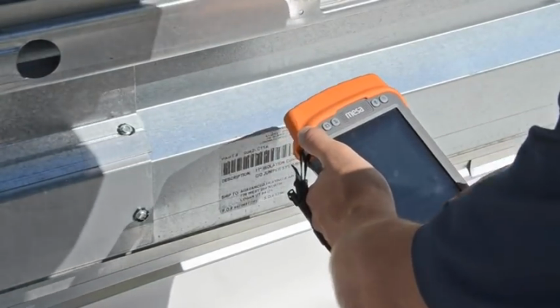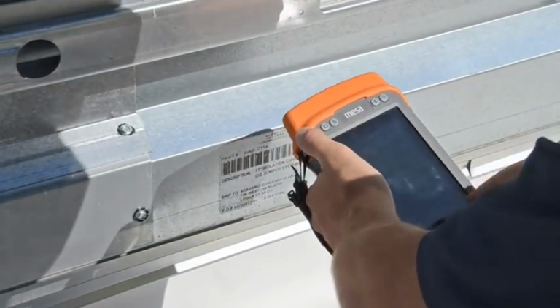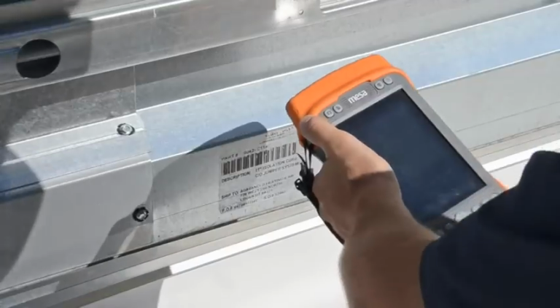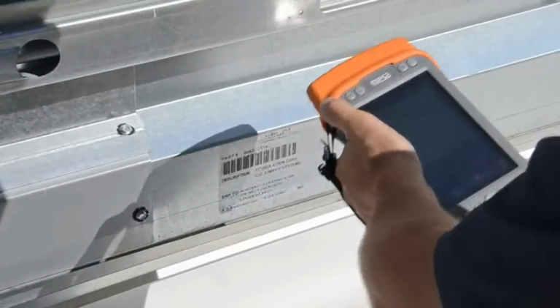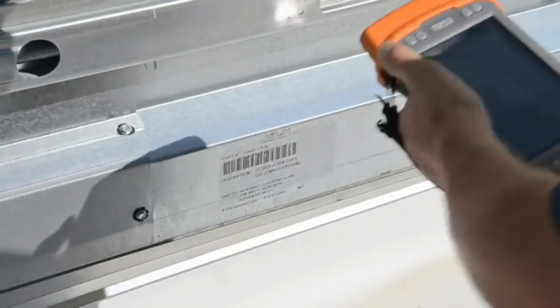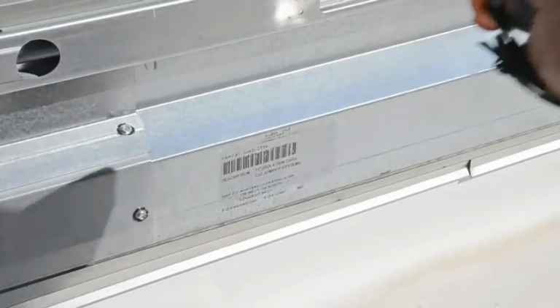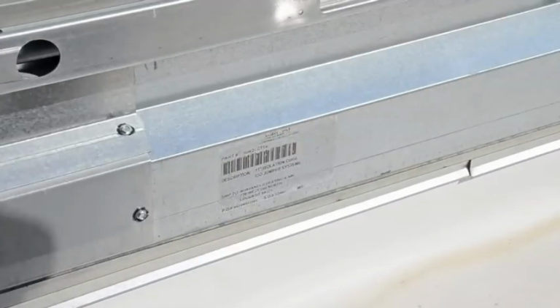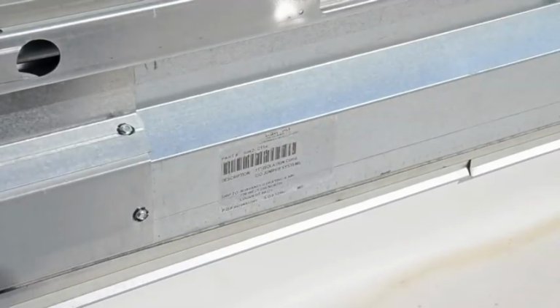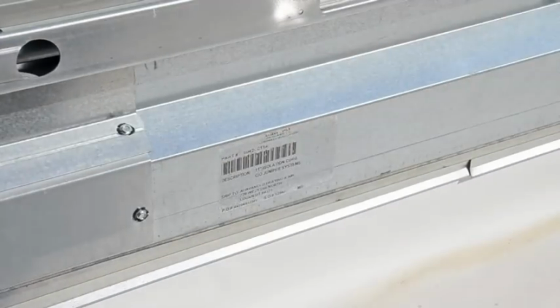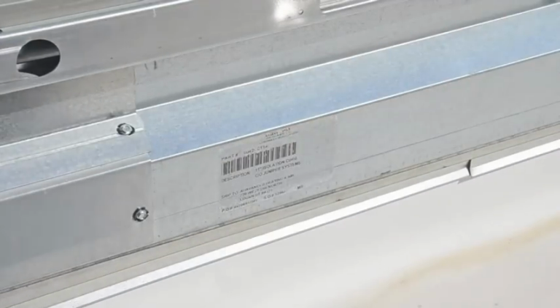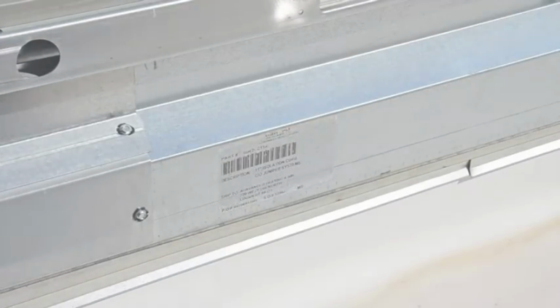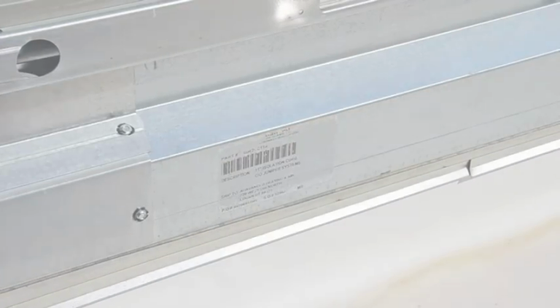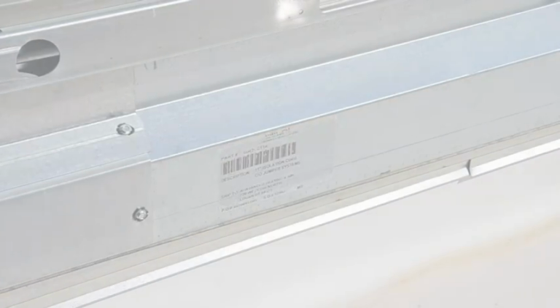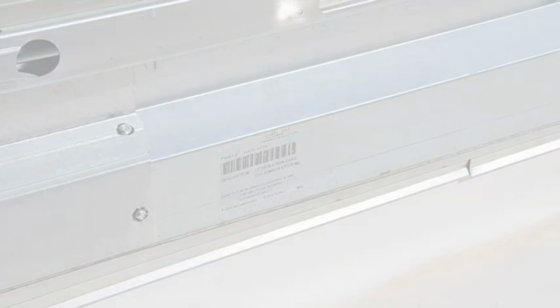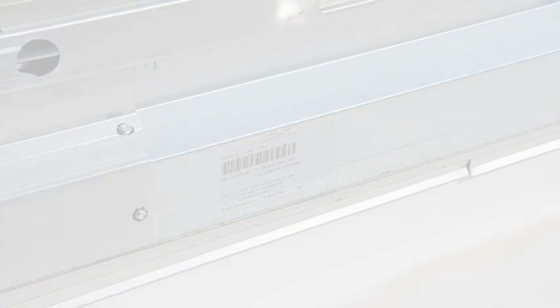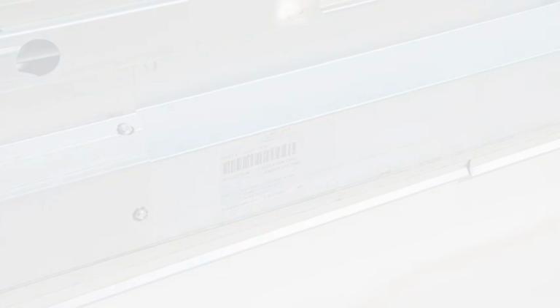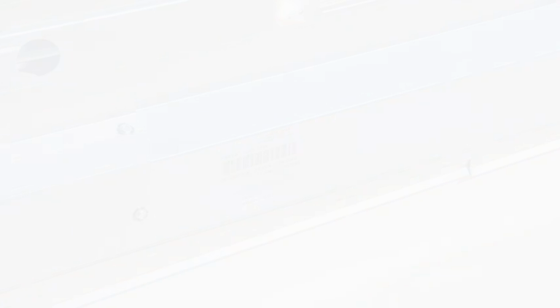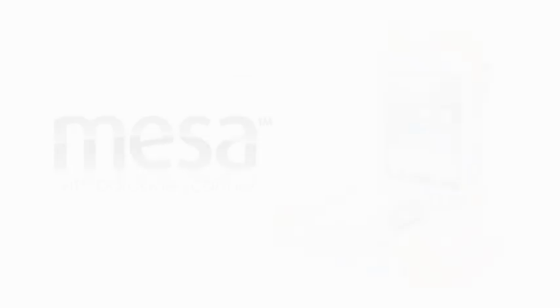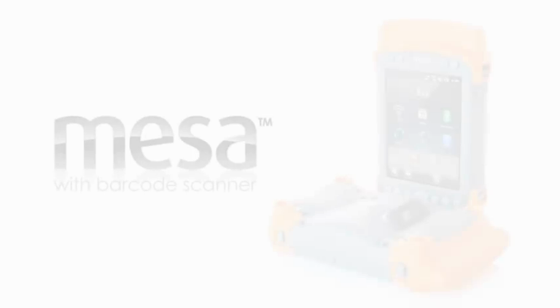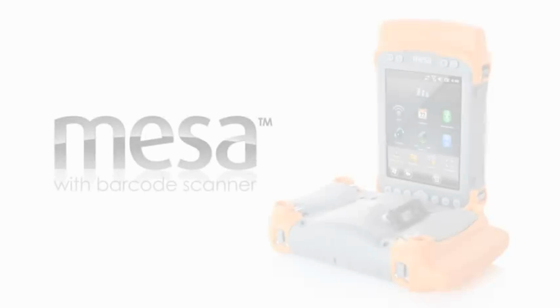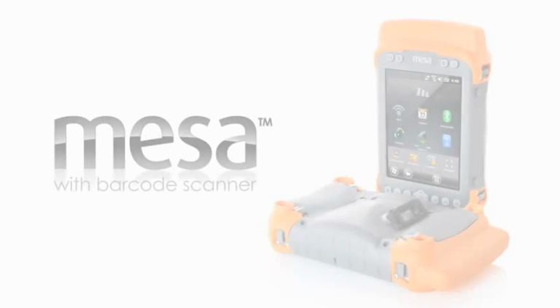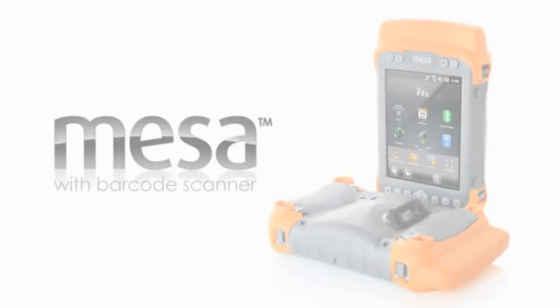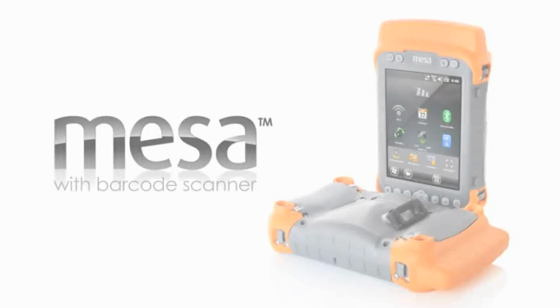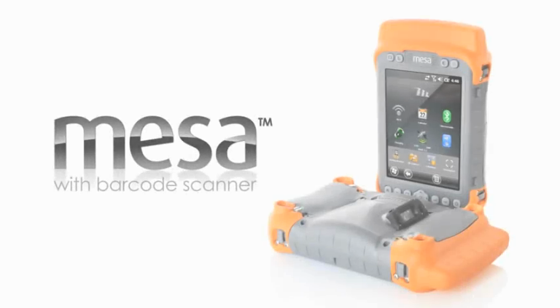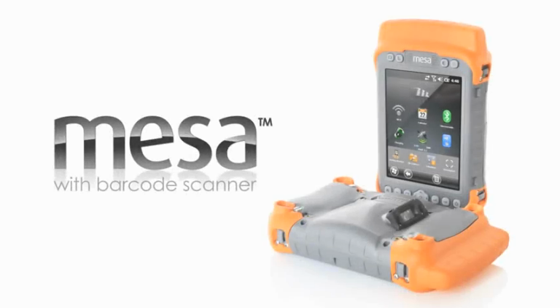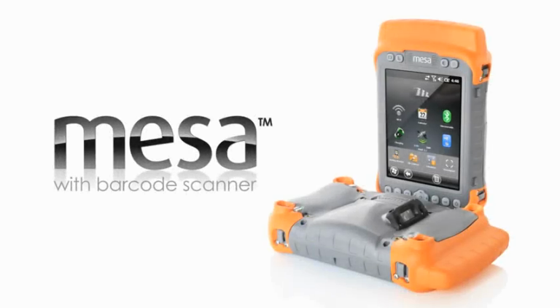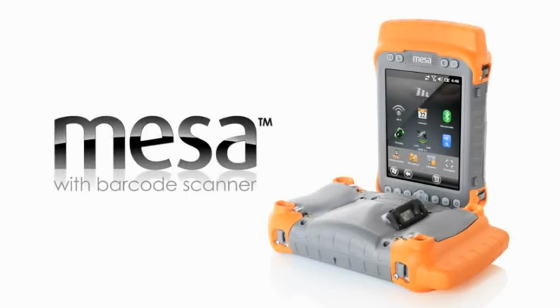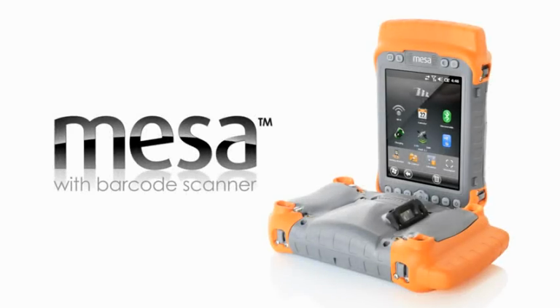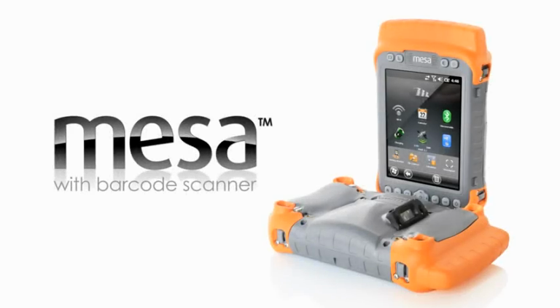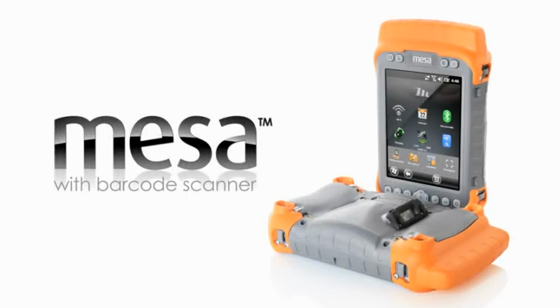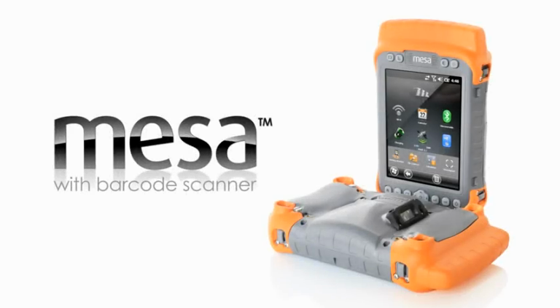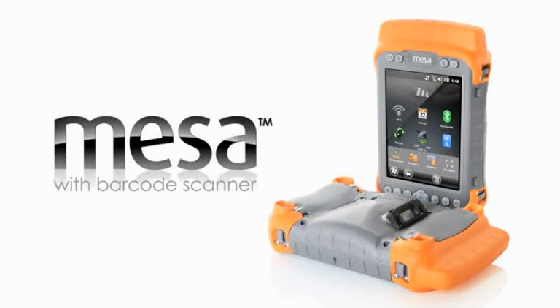There you have it — the MESA with barcode scanner: your ultimate asset management tool for rugged environments.